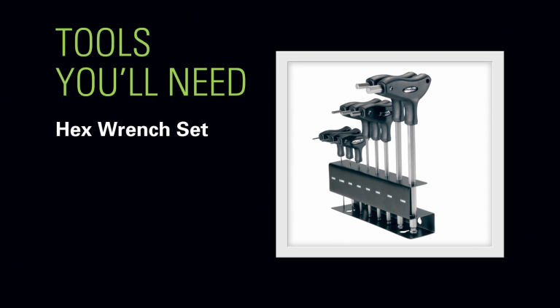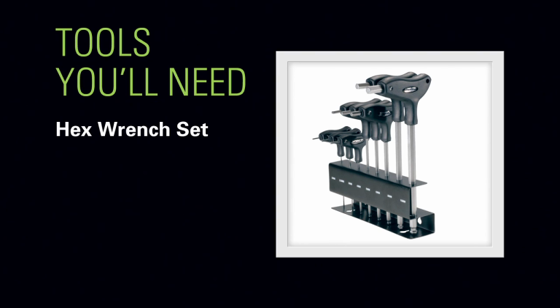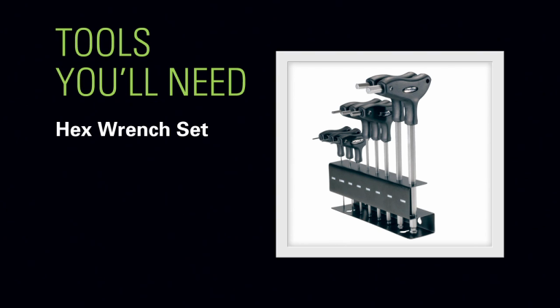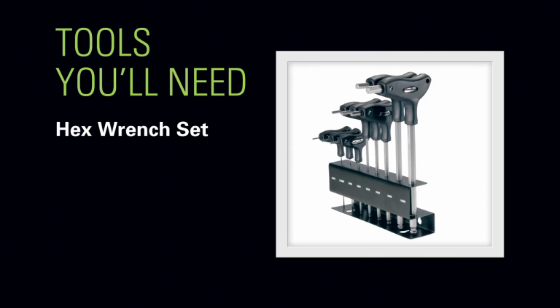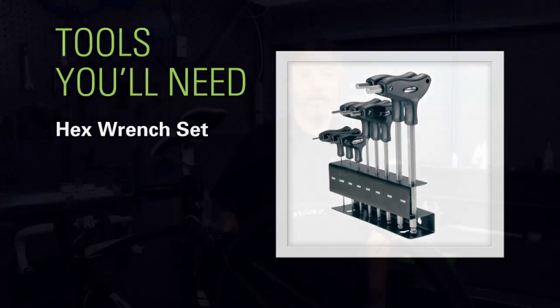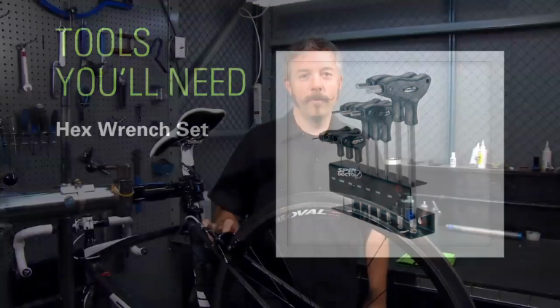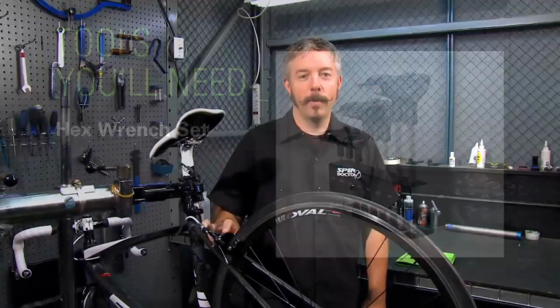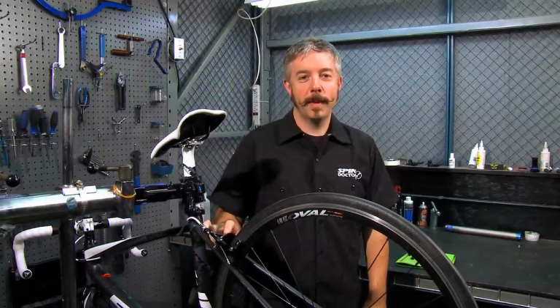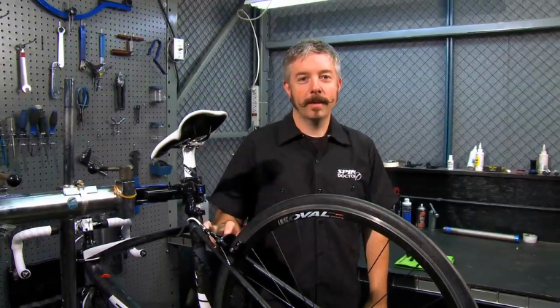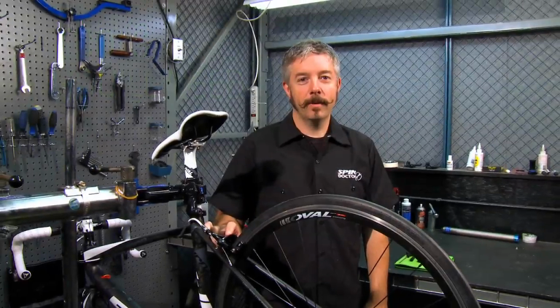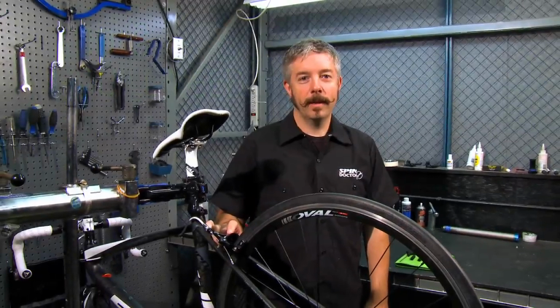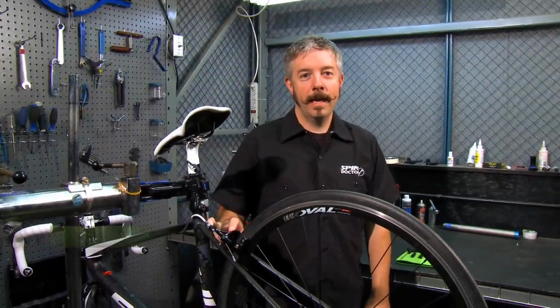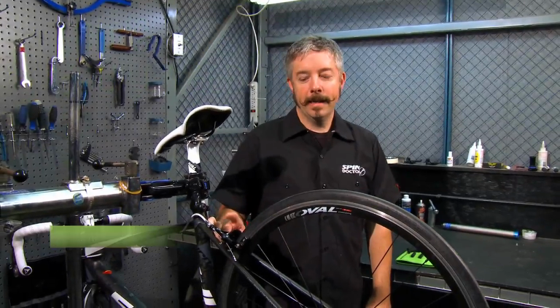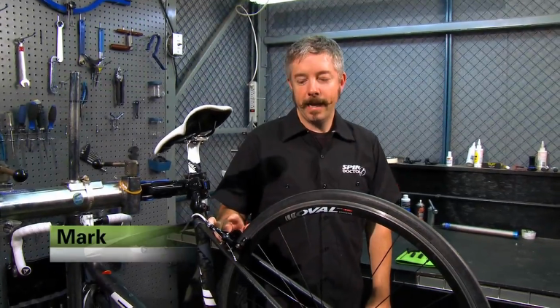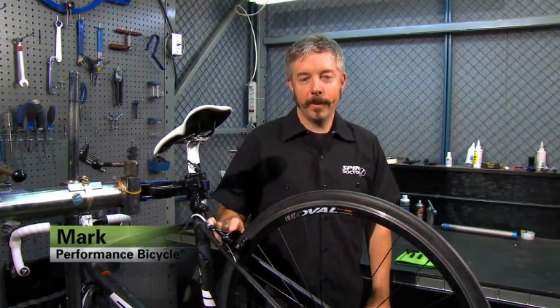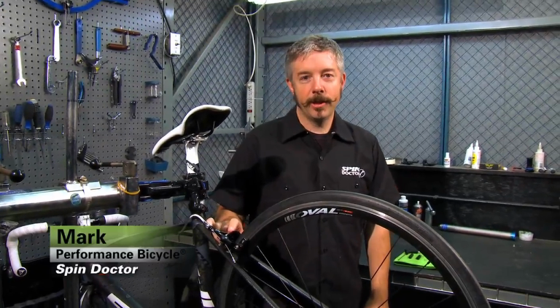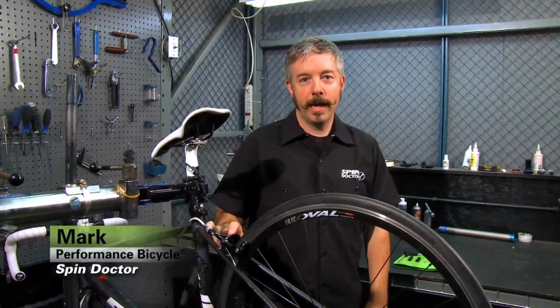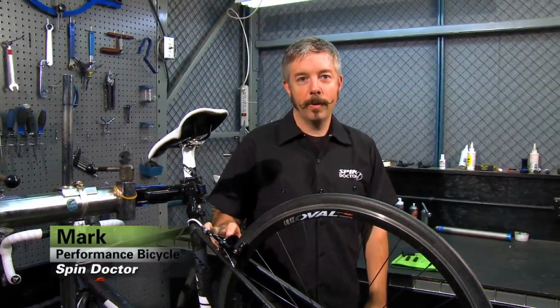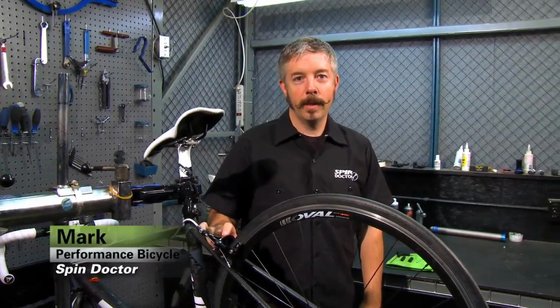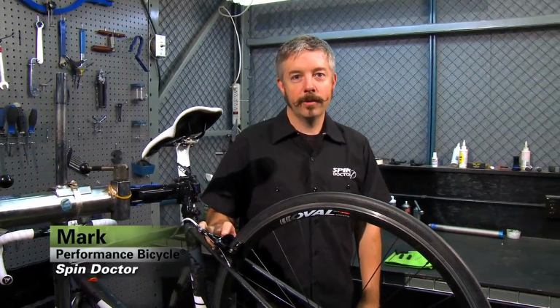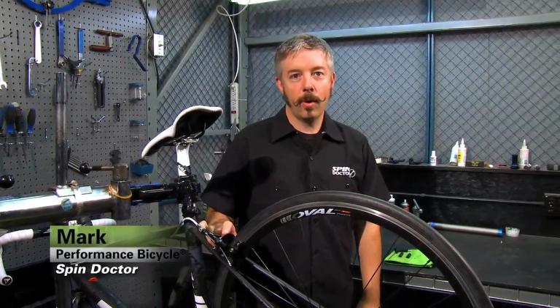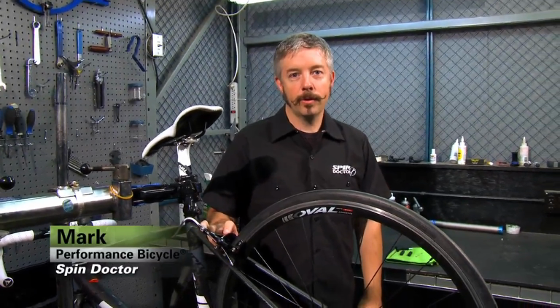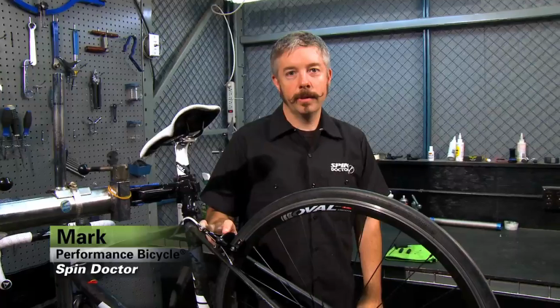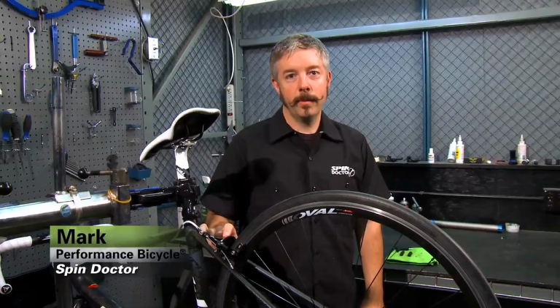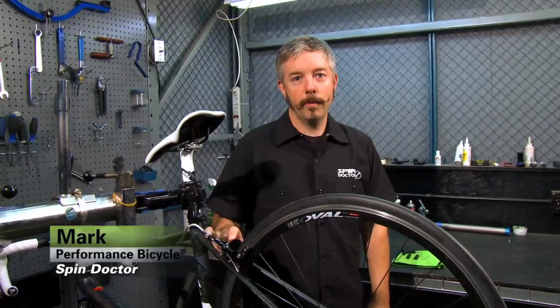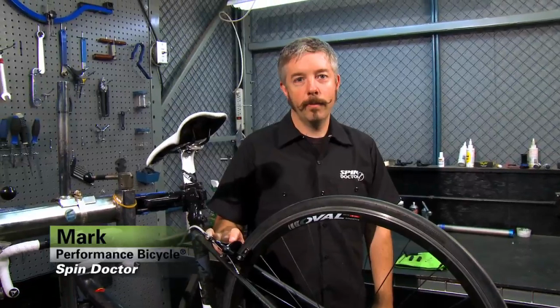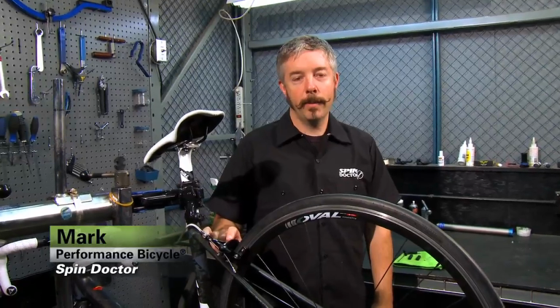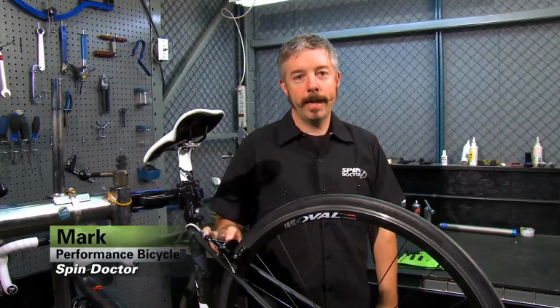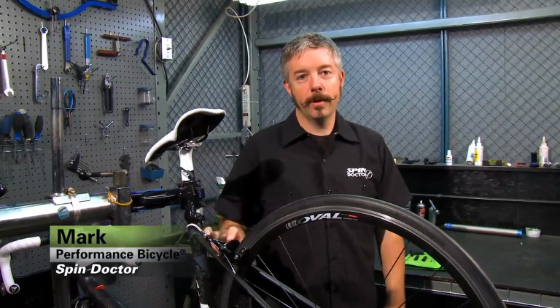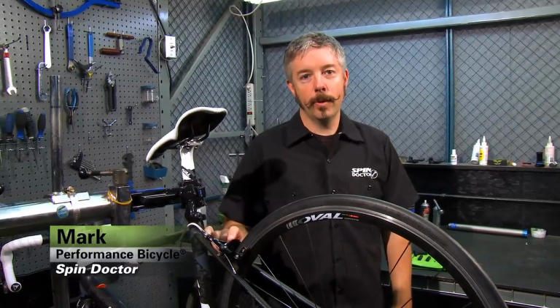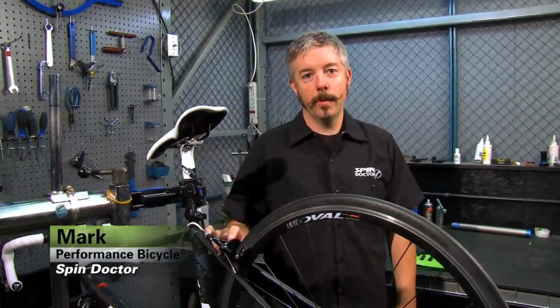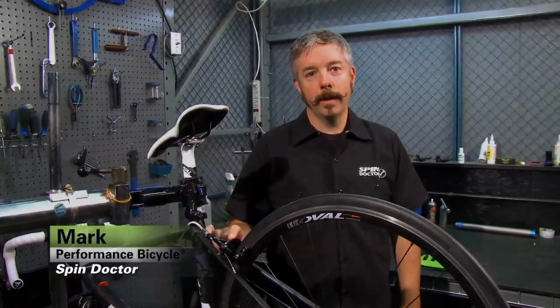This is Mark from Performance Bicycle and today I'm going to show you how to replace cartridge brake pads on a road bike.